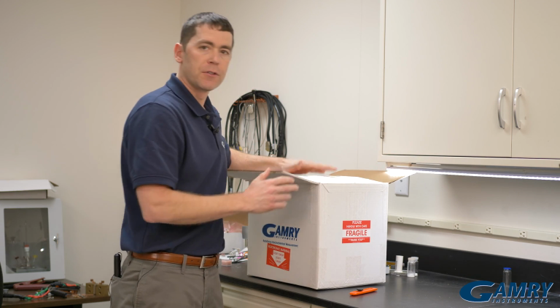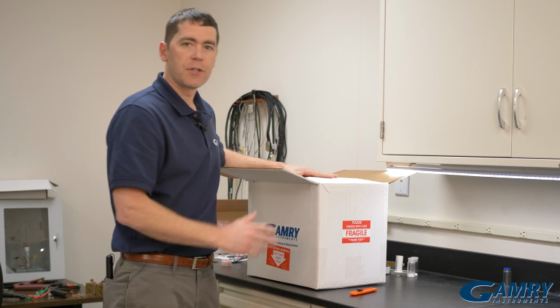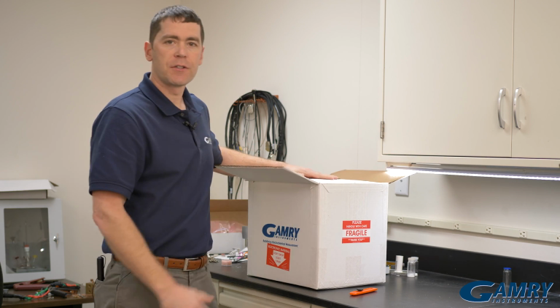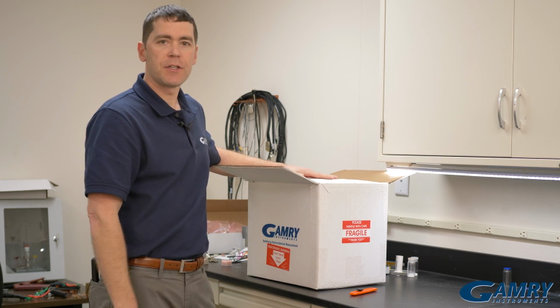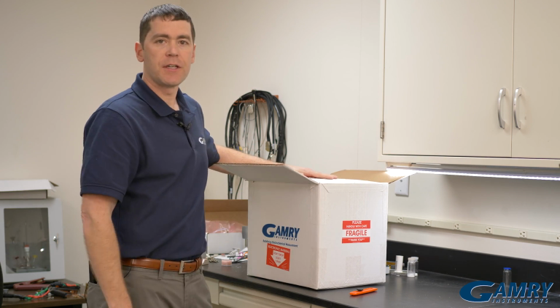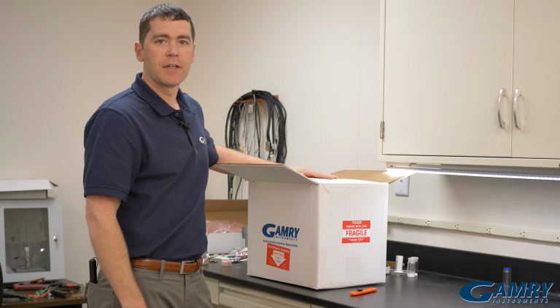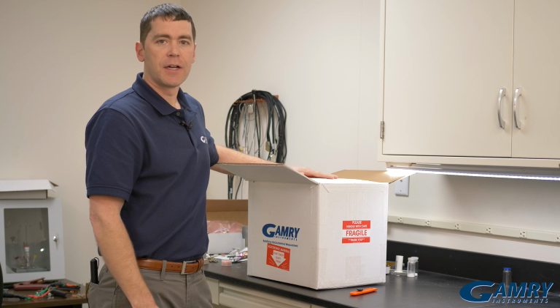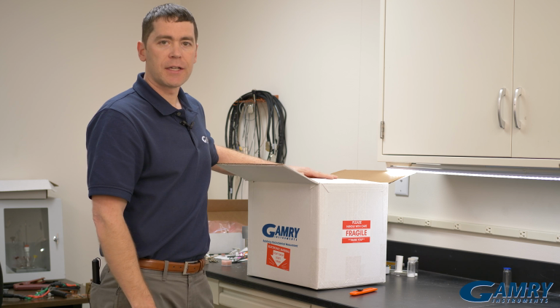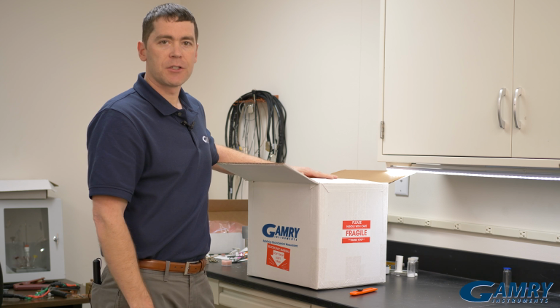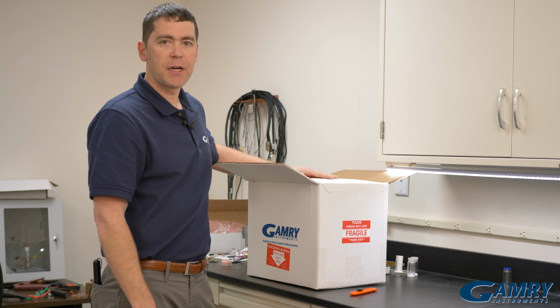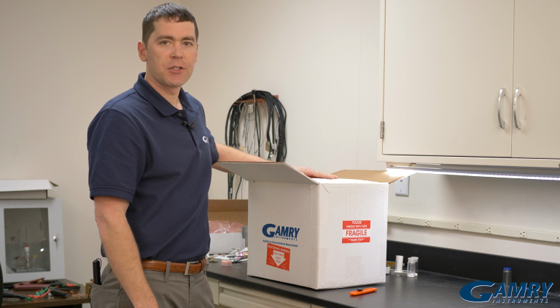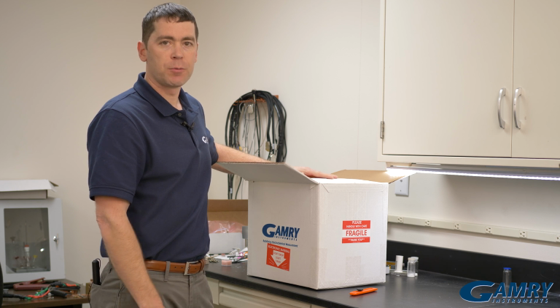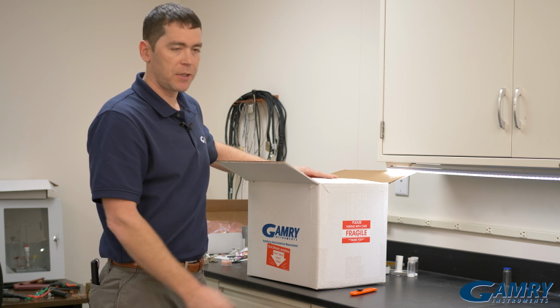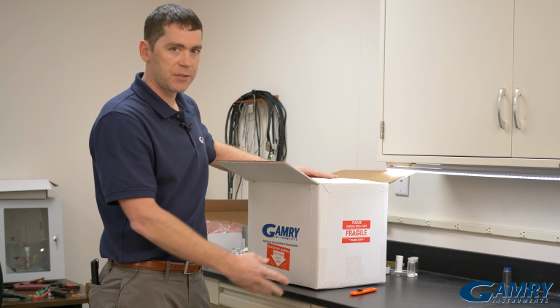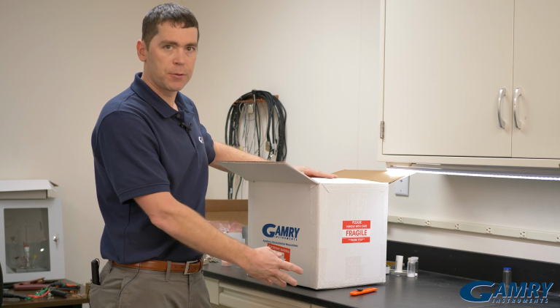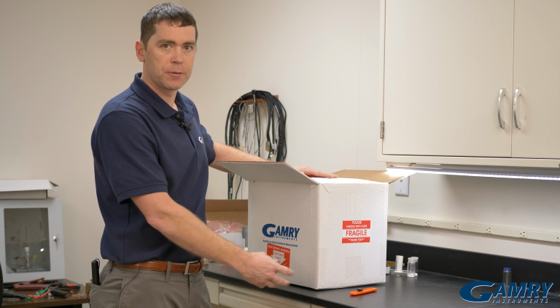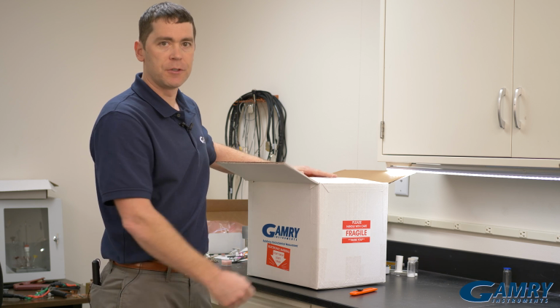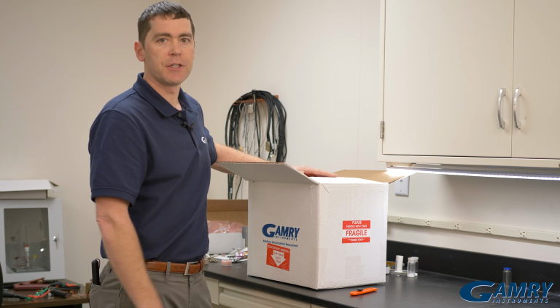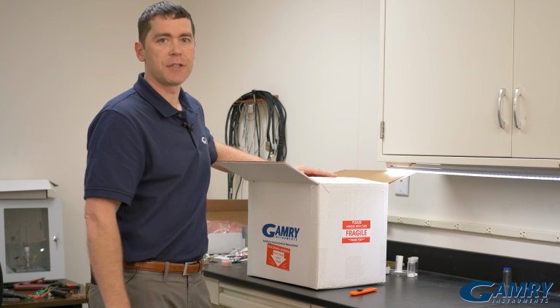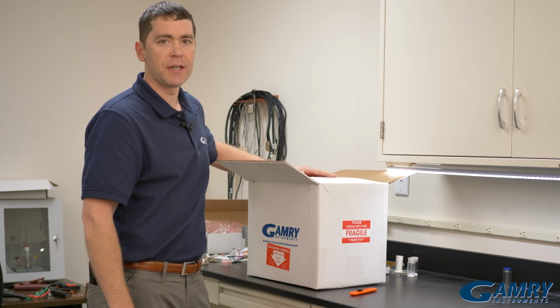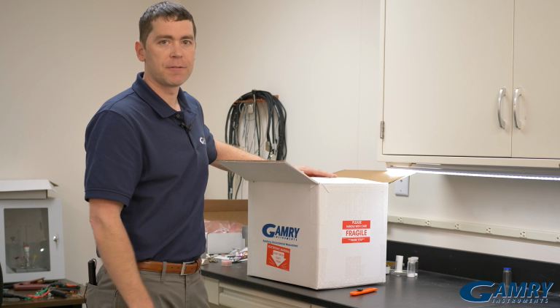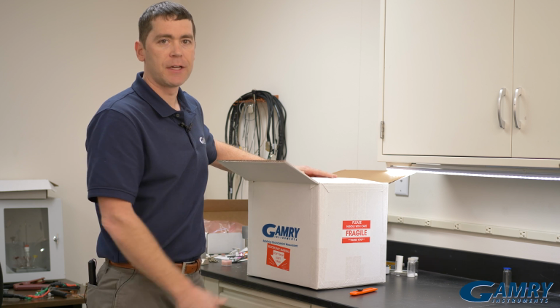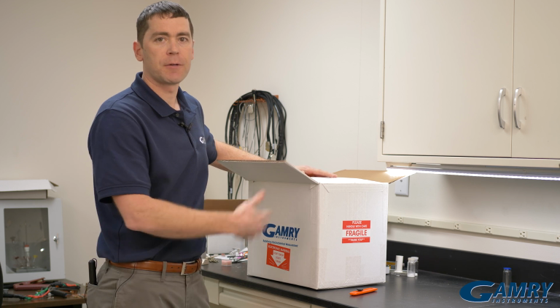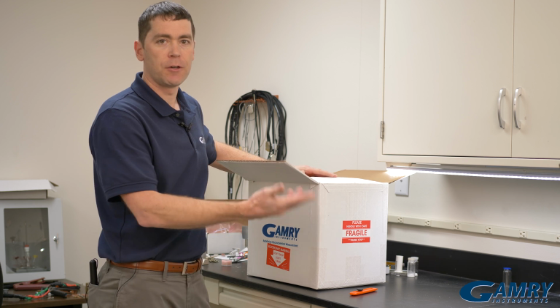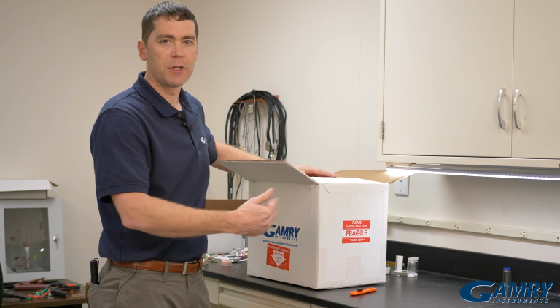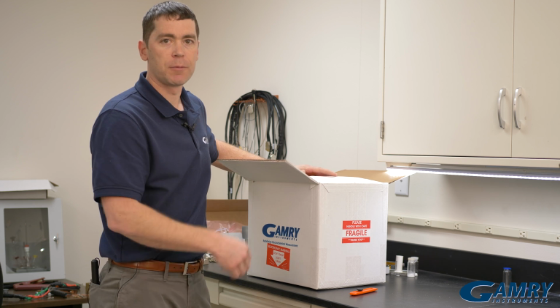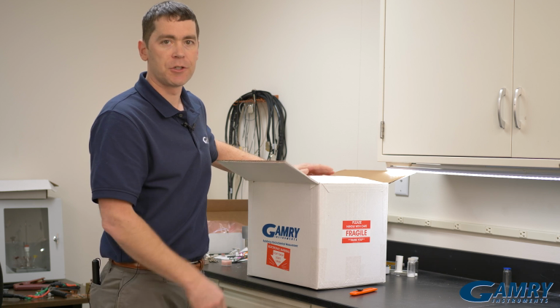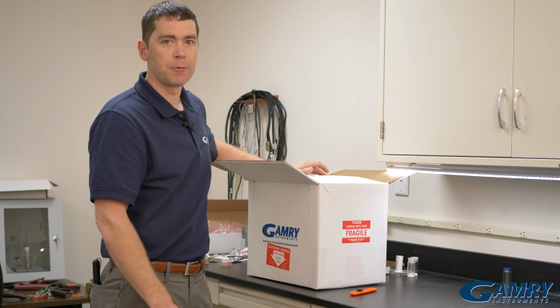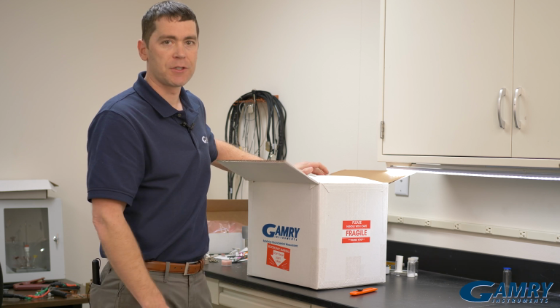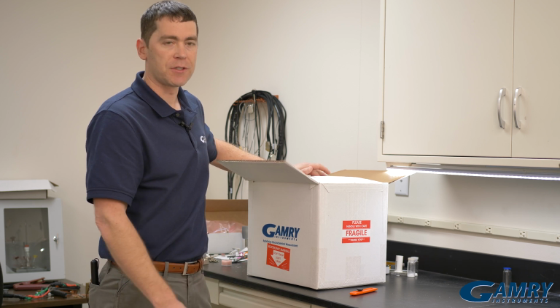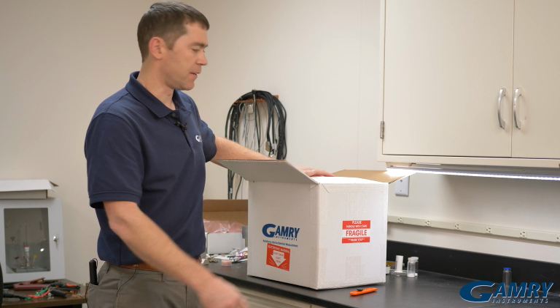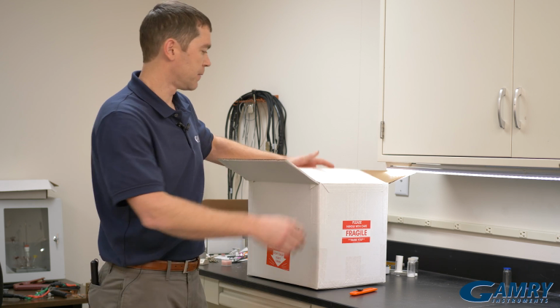I cut this box open with a simple utility knife, and now I'm going to open it up and show you what's inside.